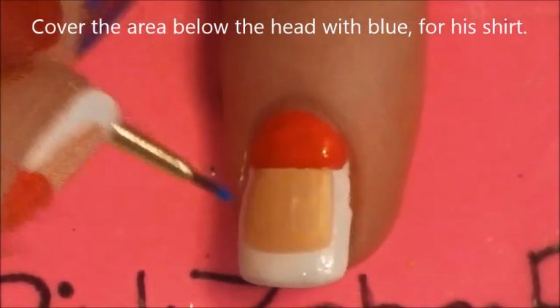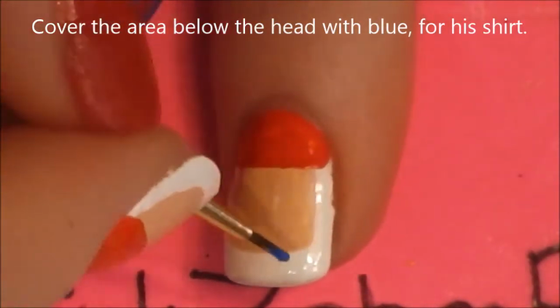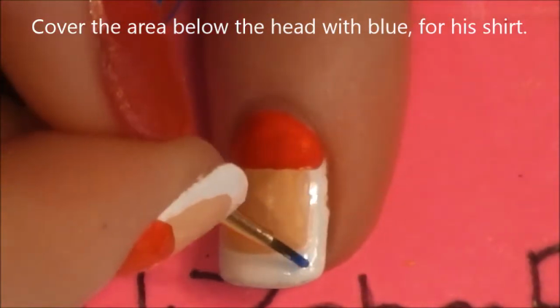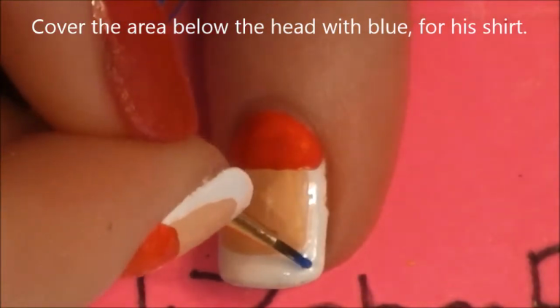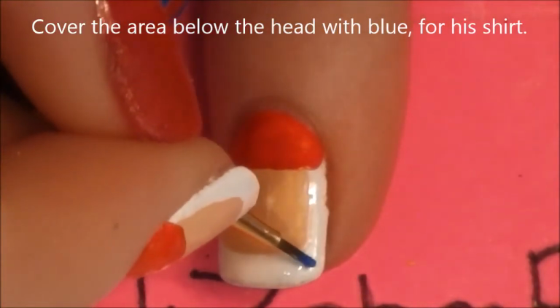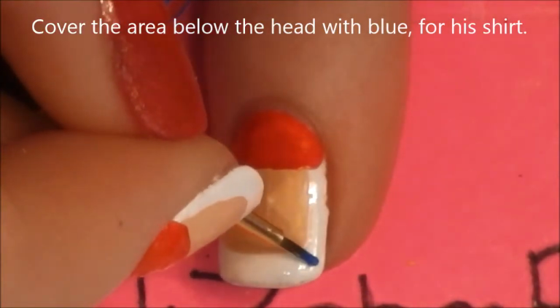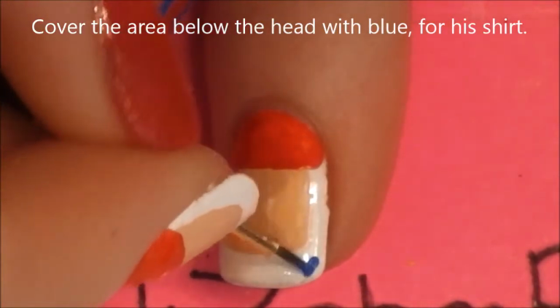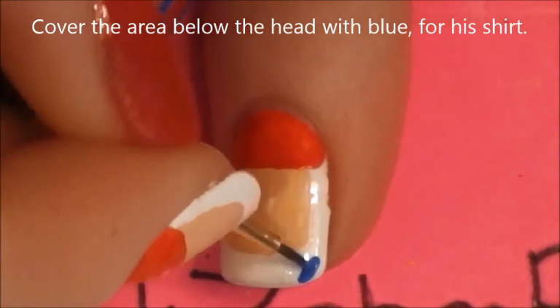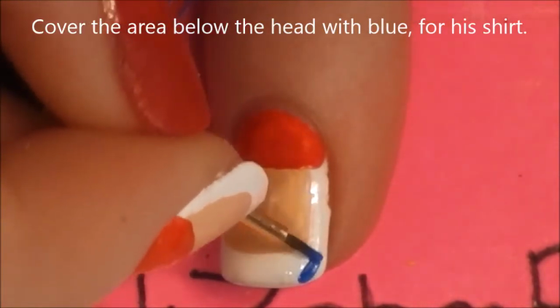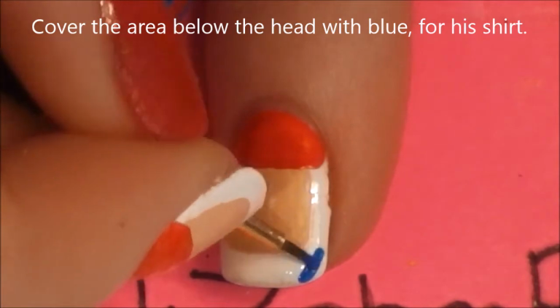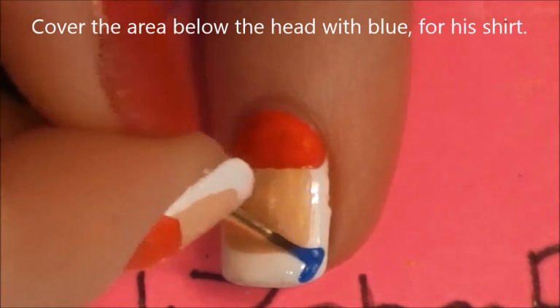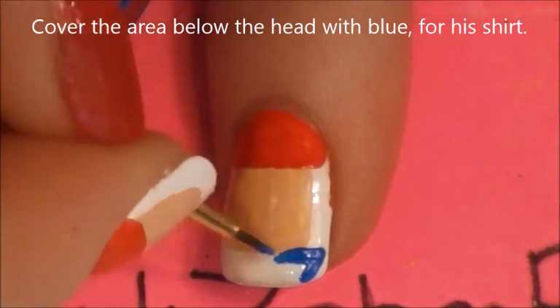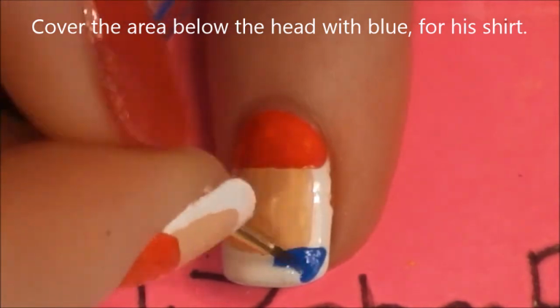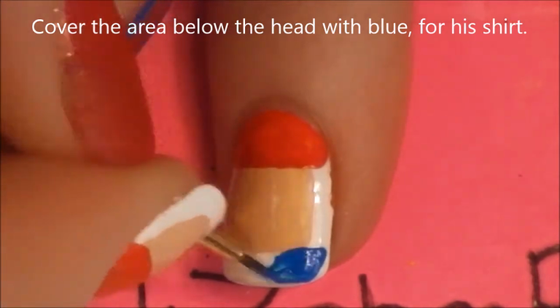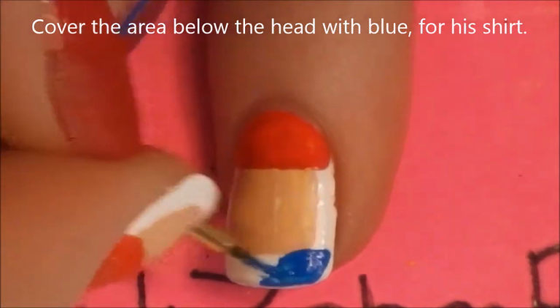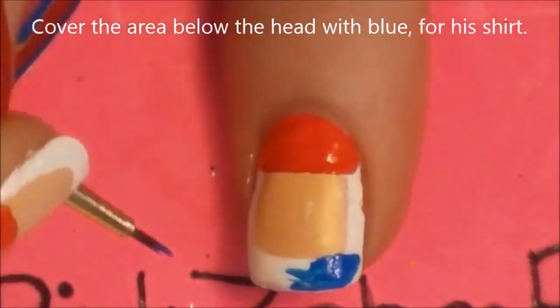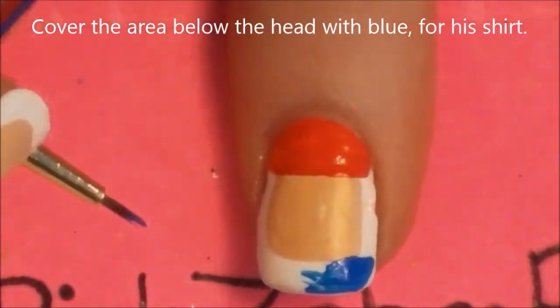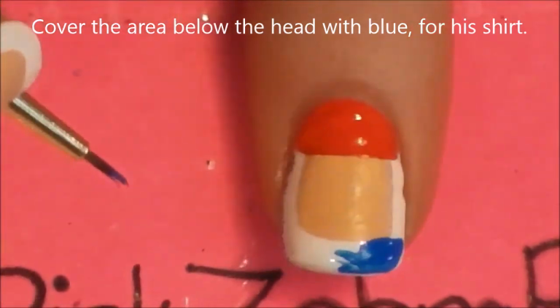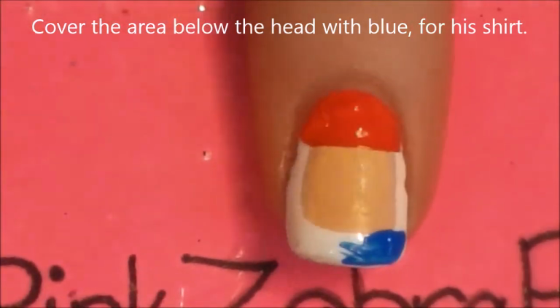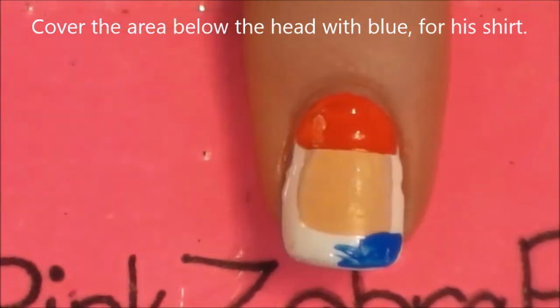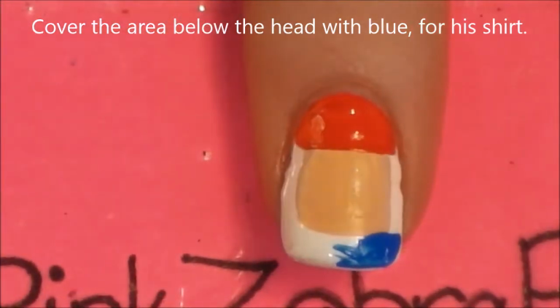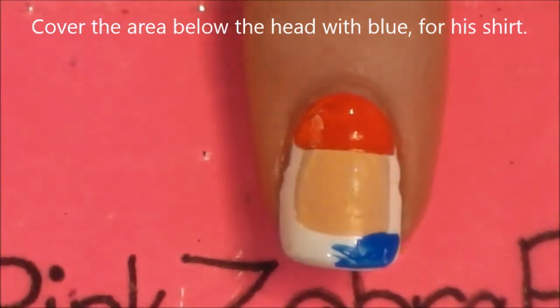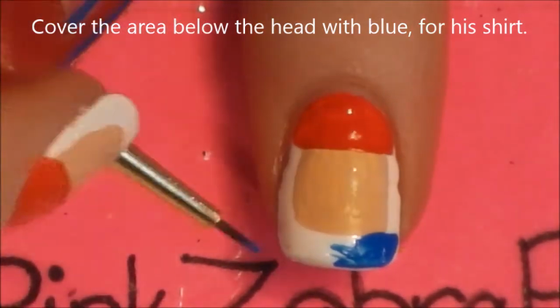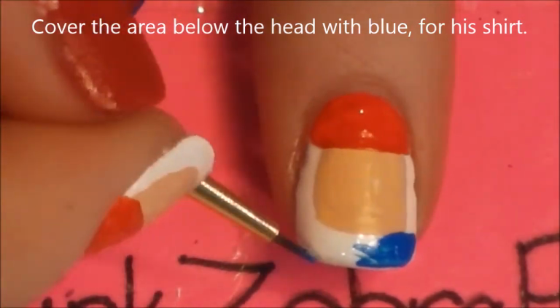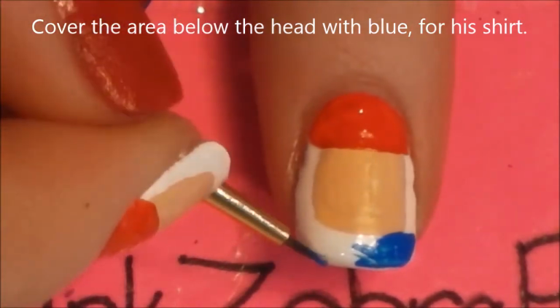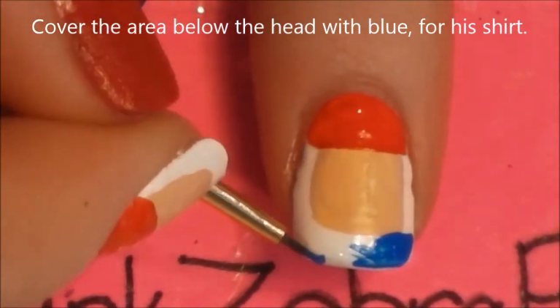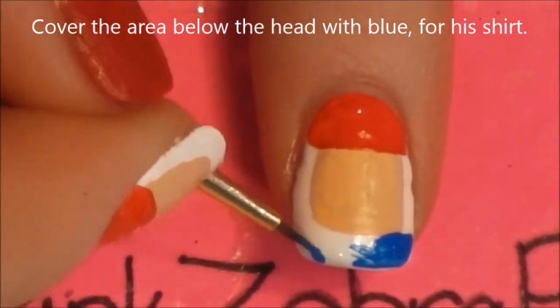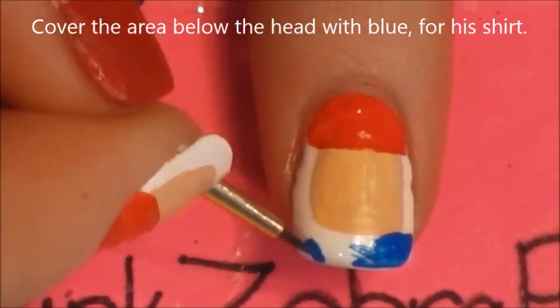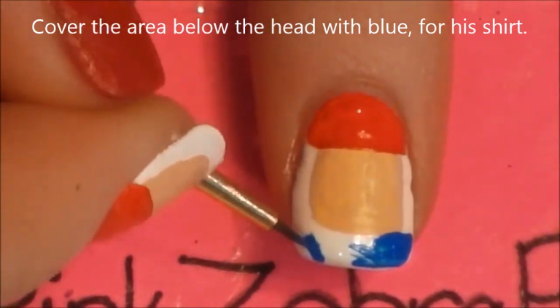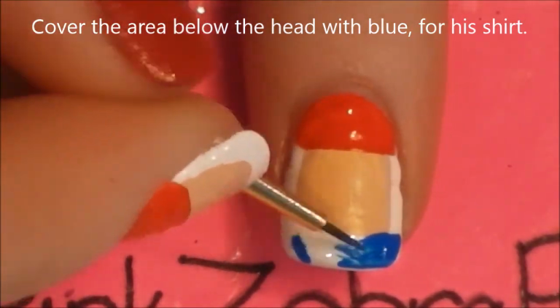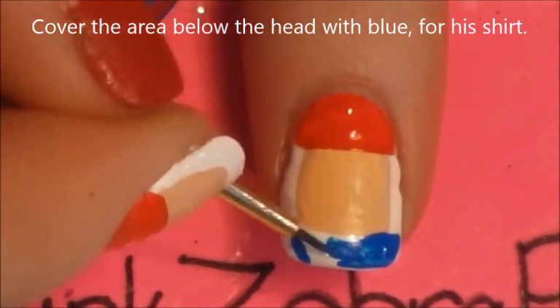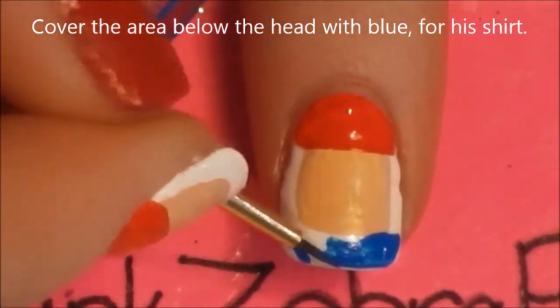Then below, you are going to give him his blue shirt, and his shoulders are nice and pointy.